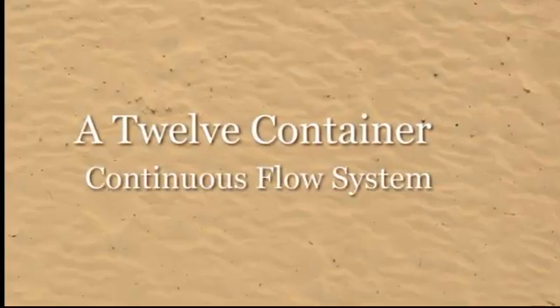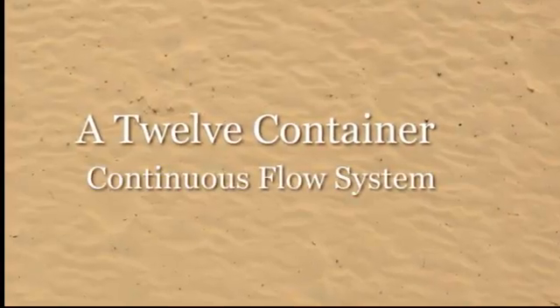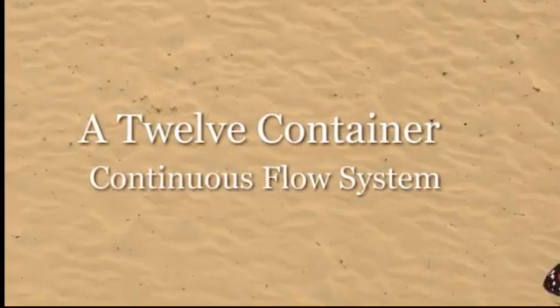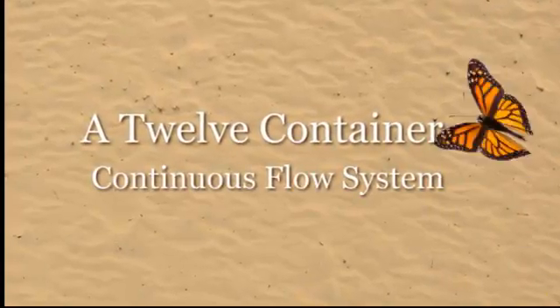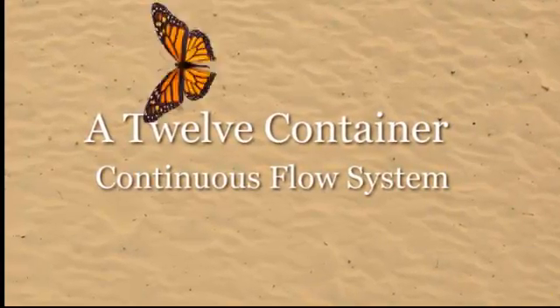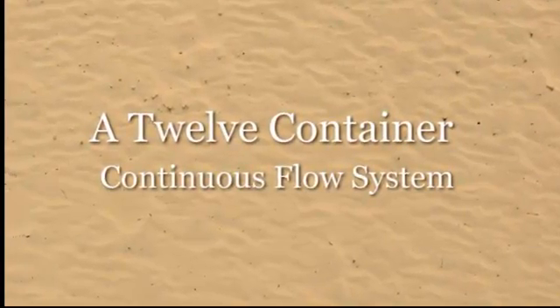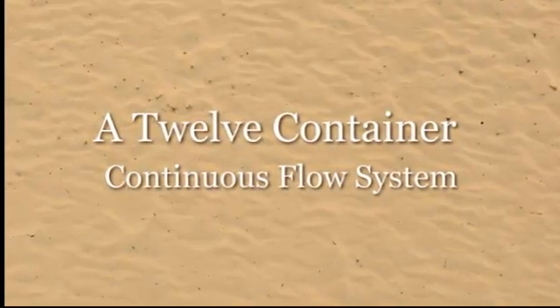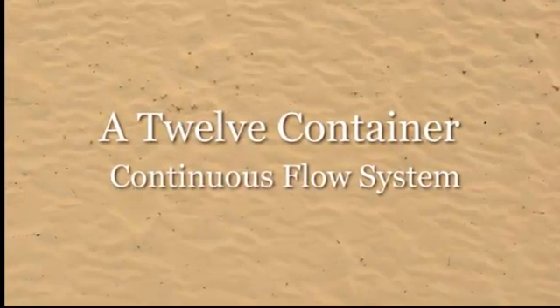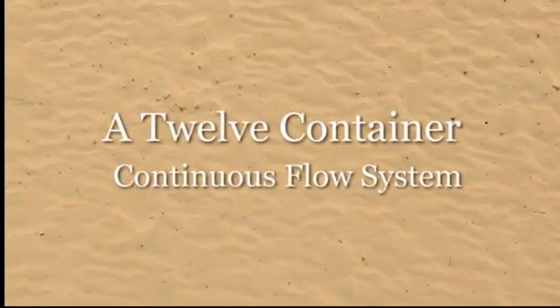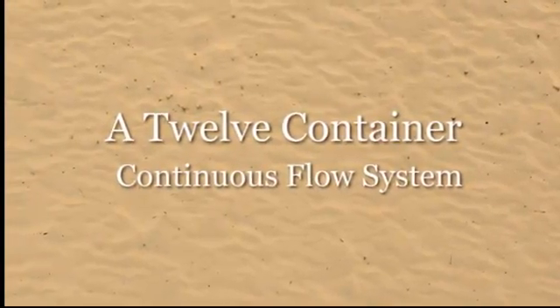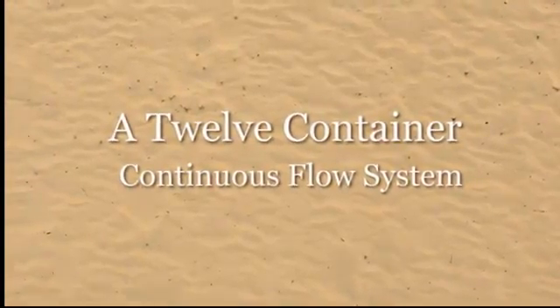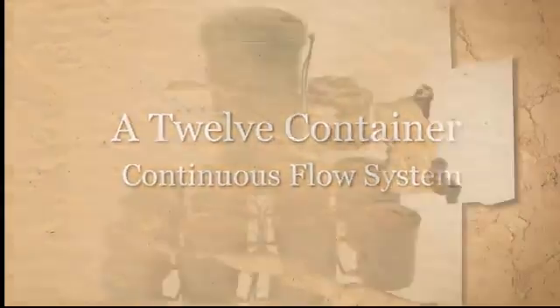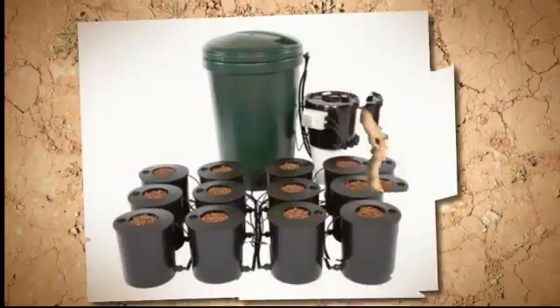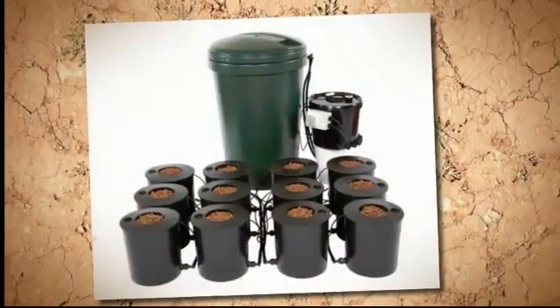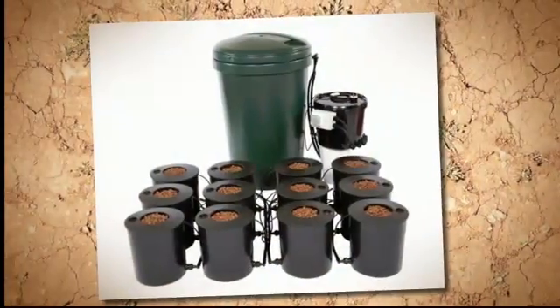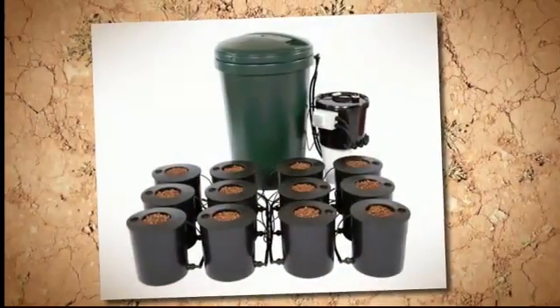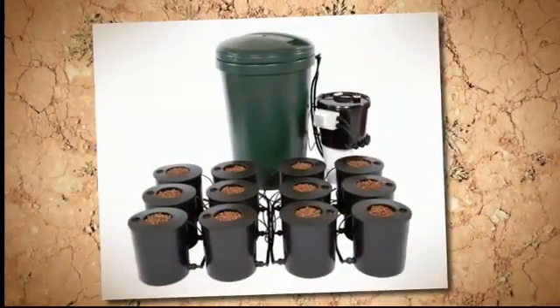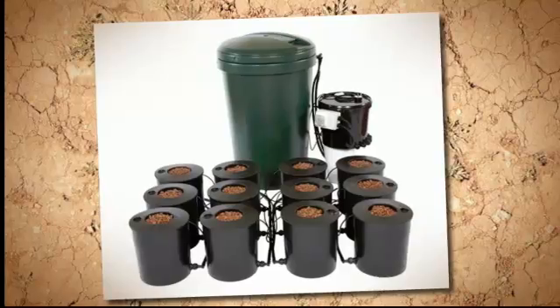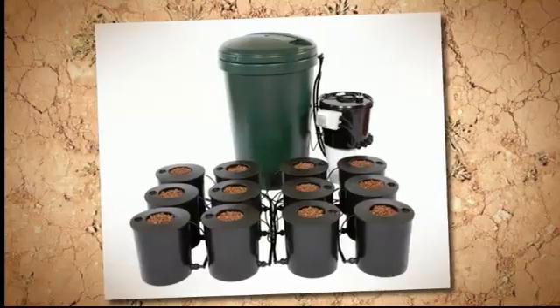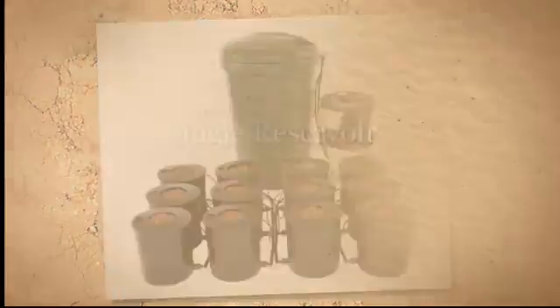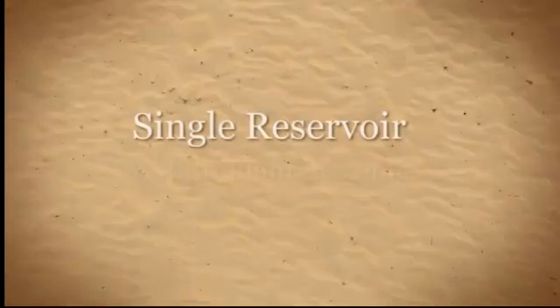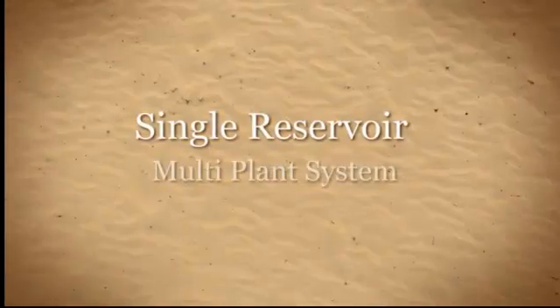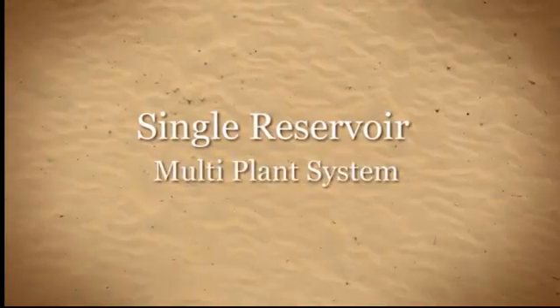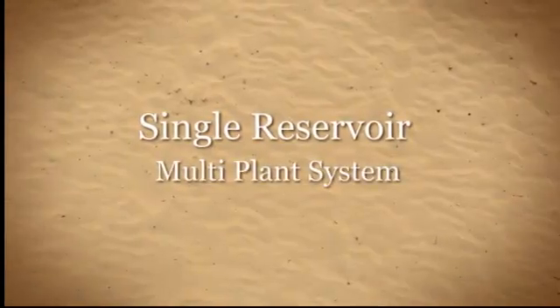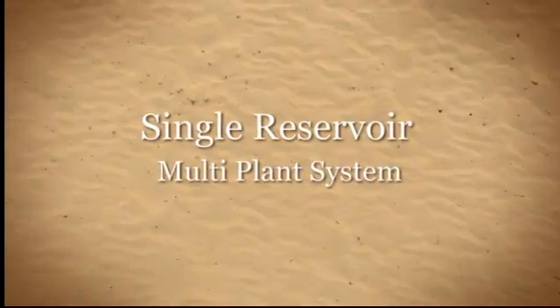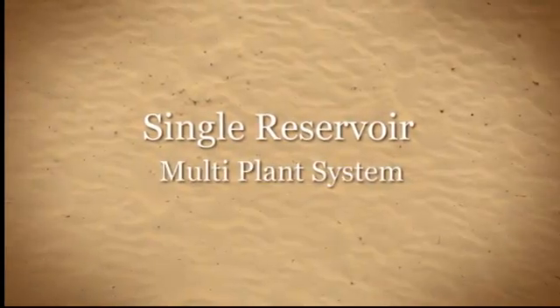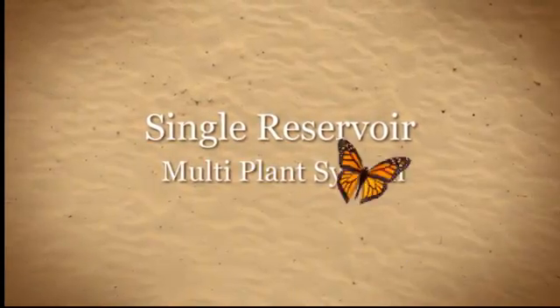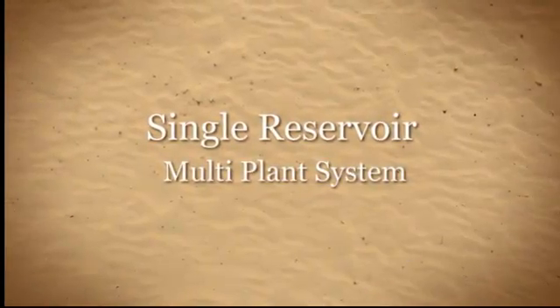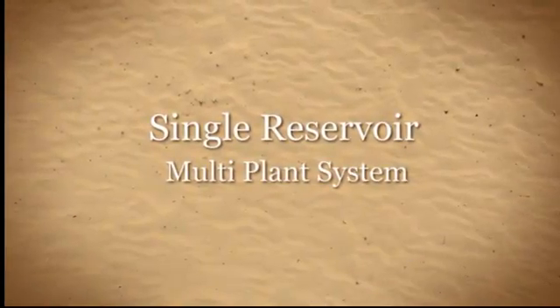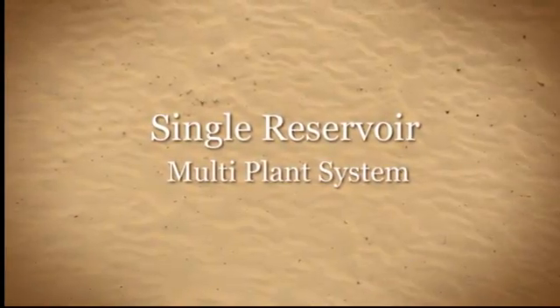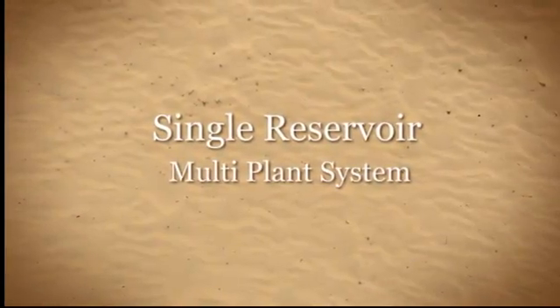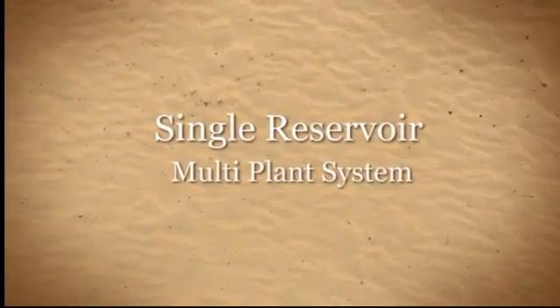The production capabilities of these systems is incredible. Many growers see a rapid increase in growth rates, plant size, and harvest weights.